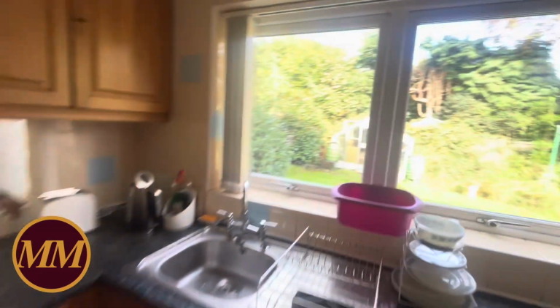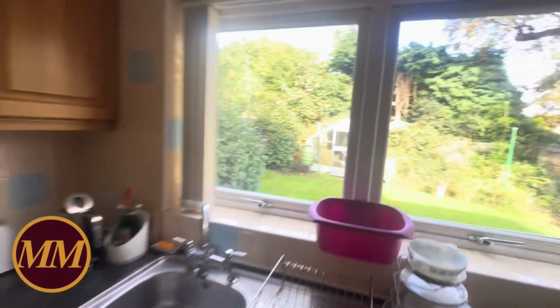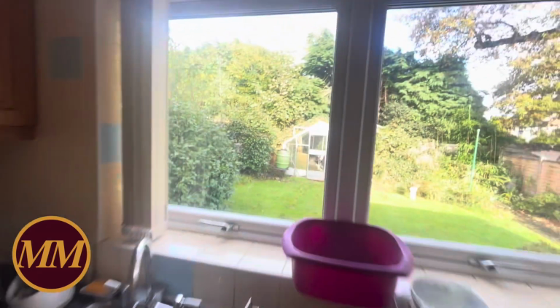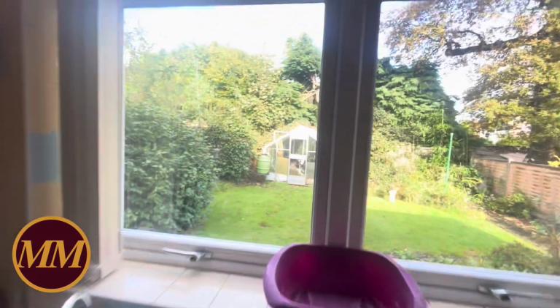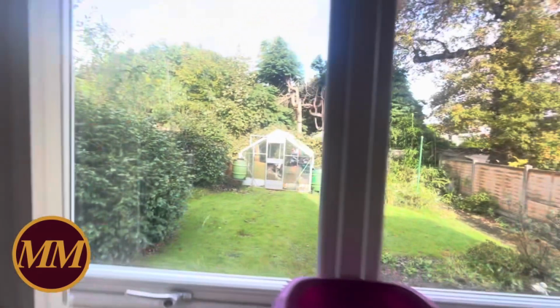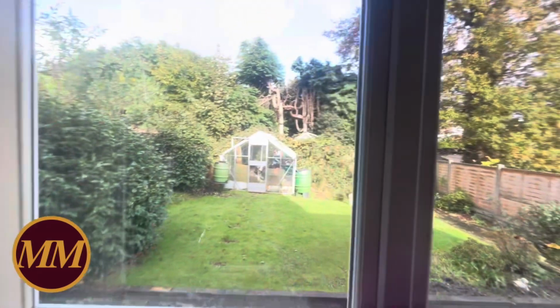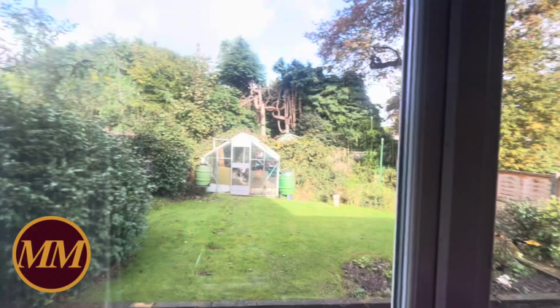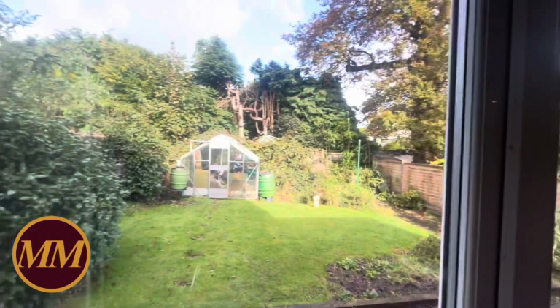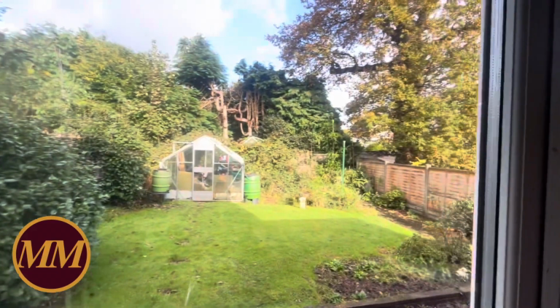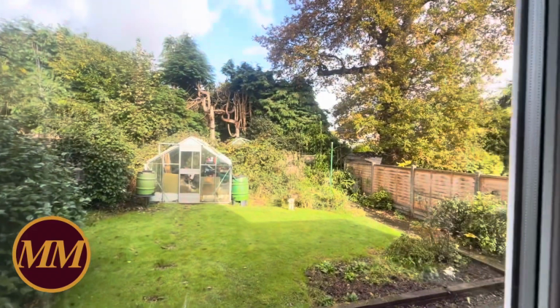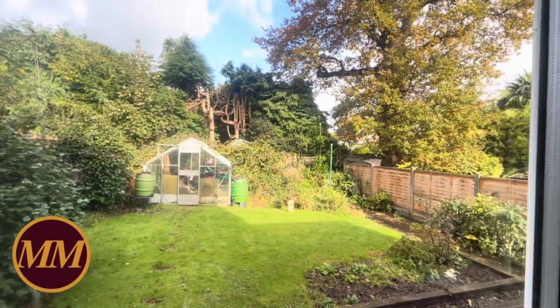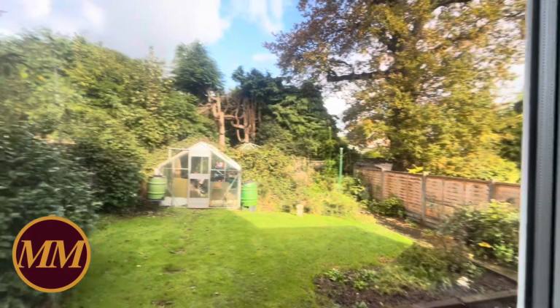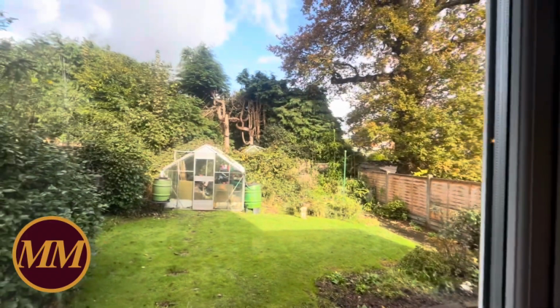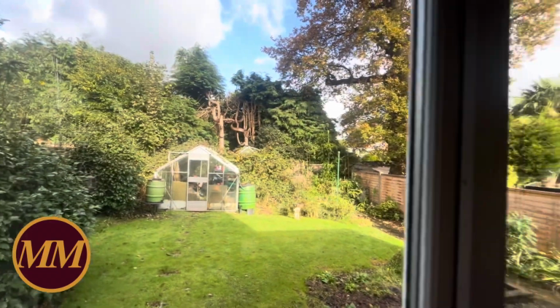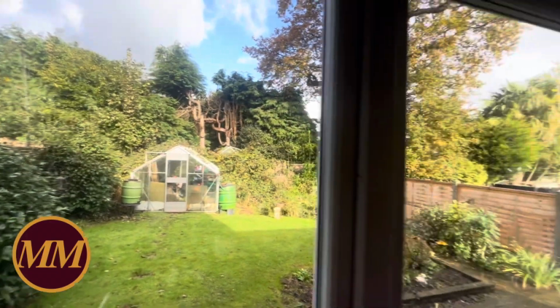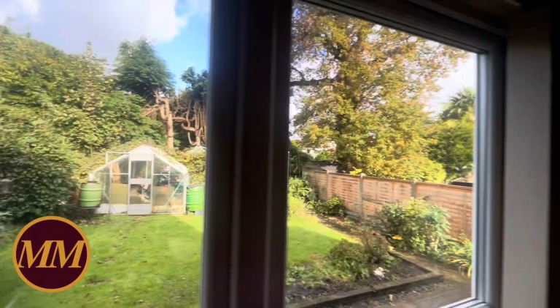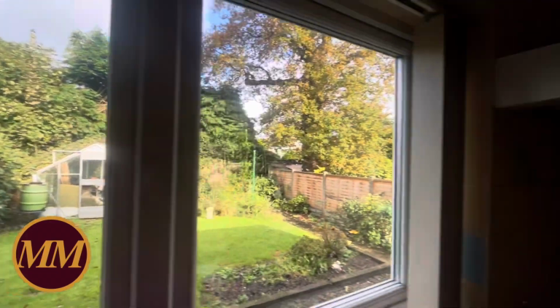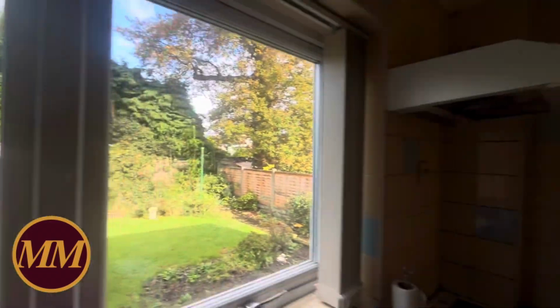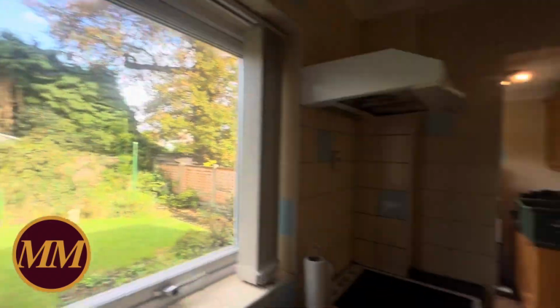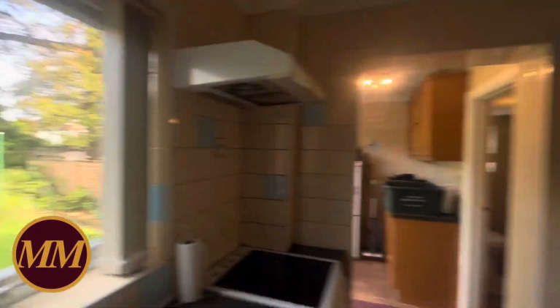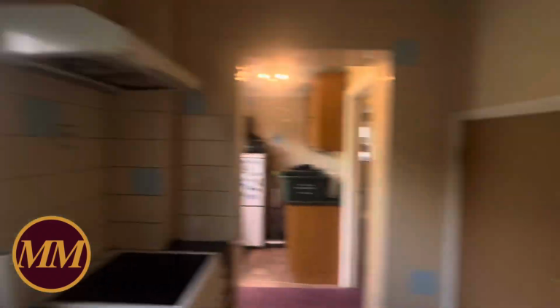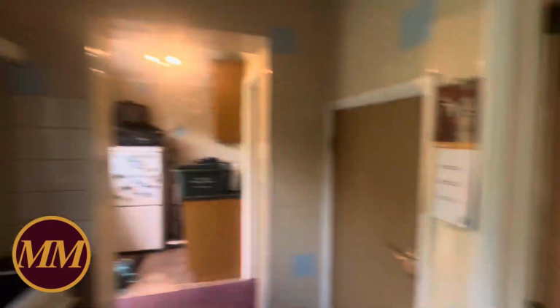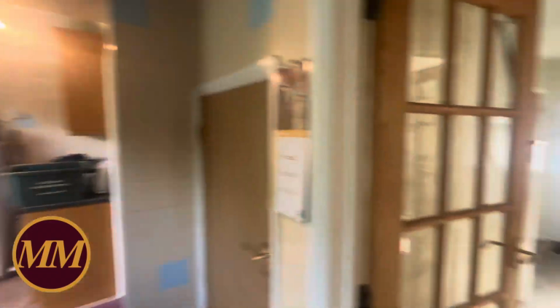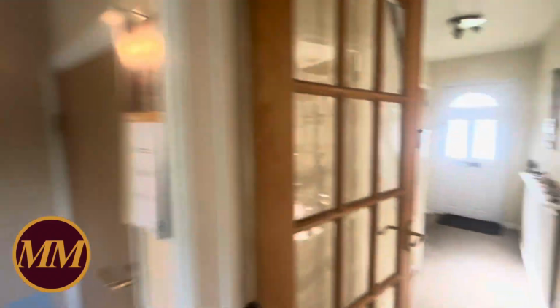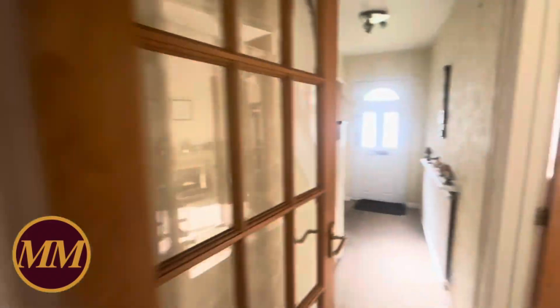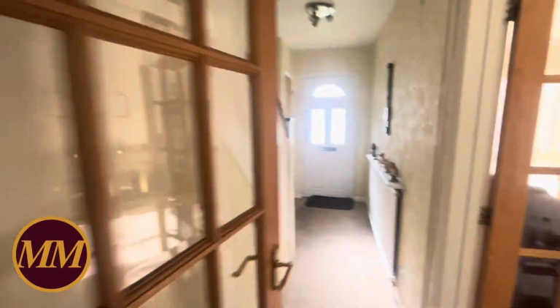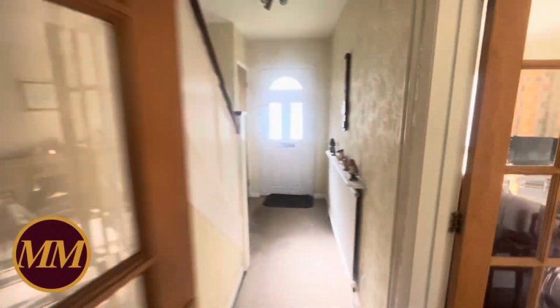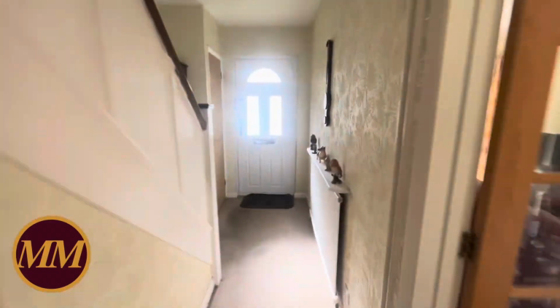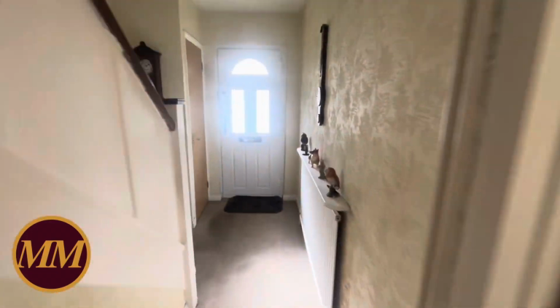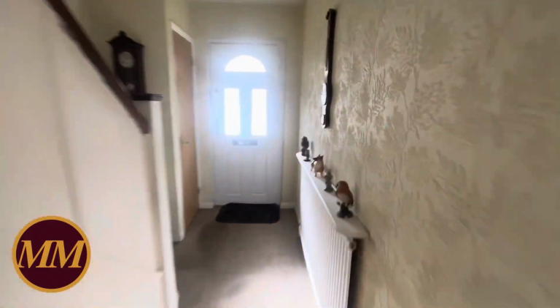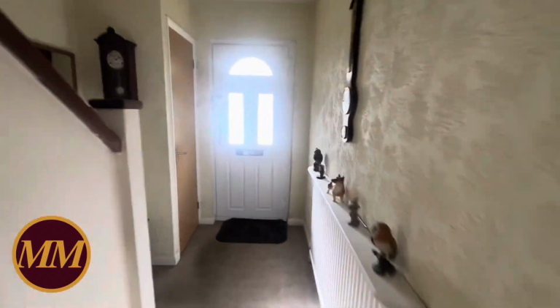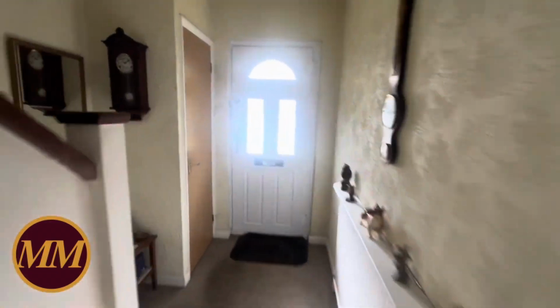Let me take you out into the garden. We're backing onto the houses on Harlands Road here — it's a good spot.